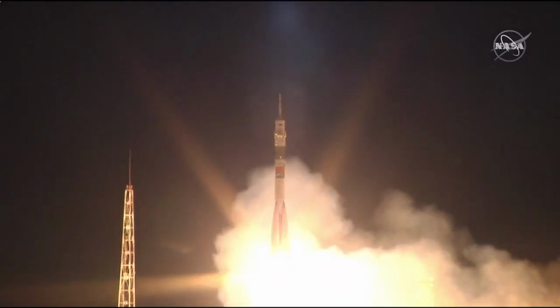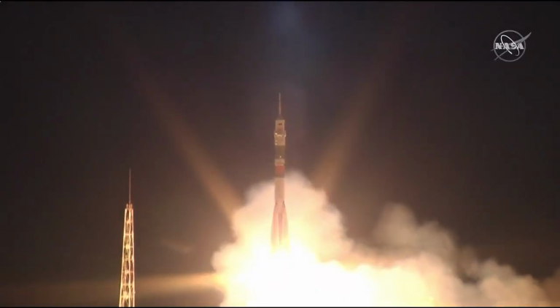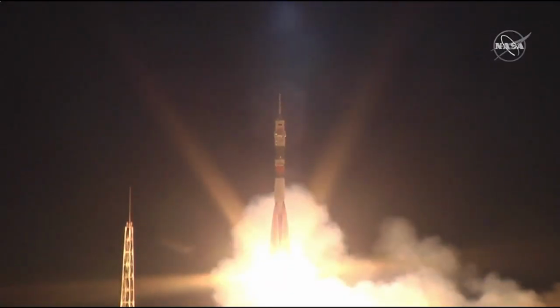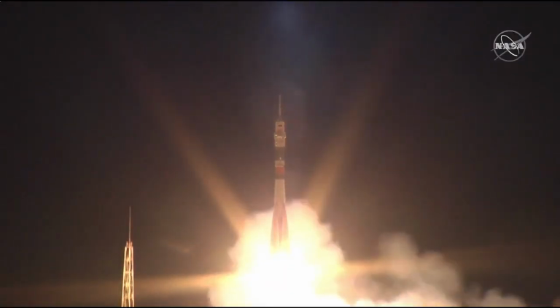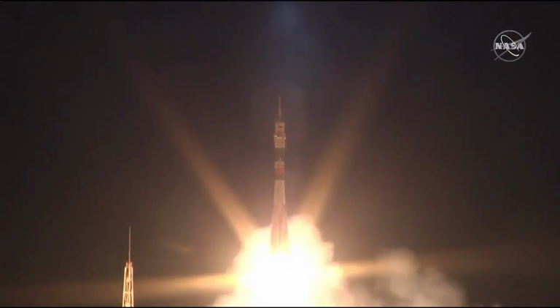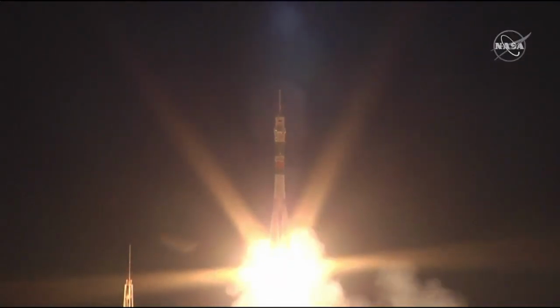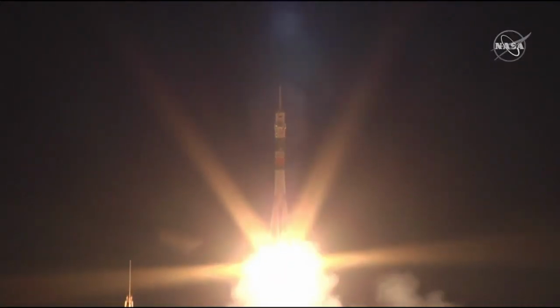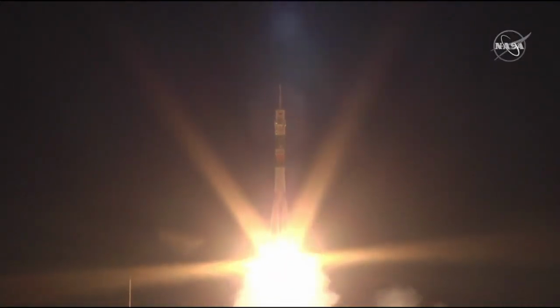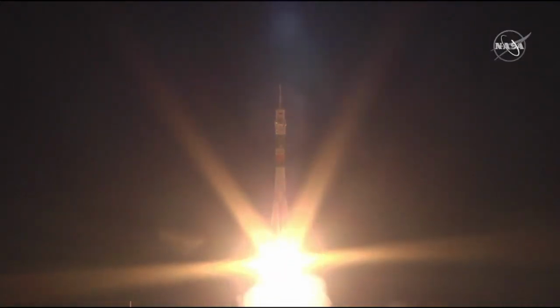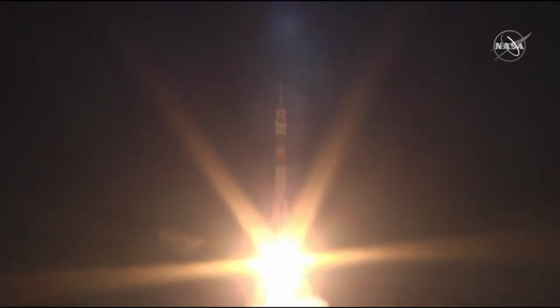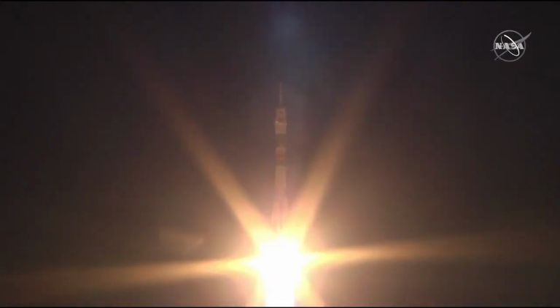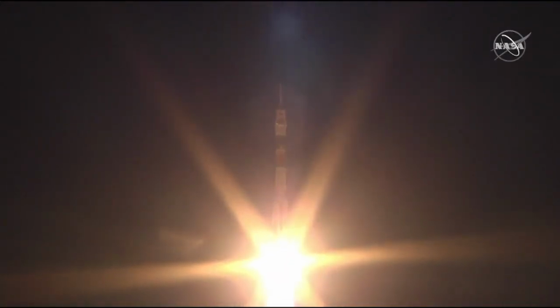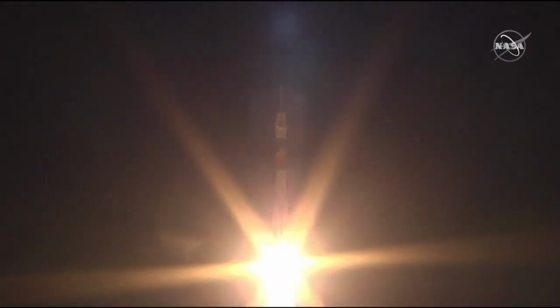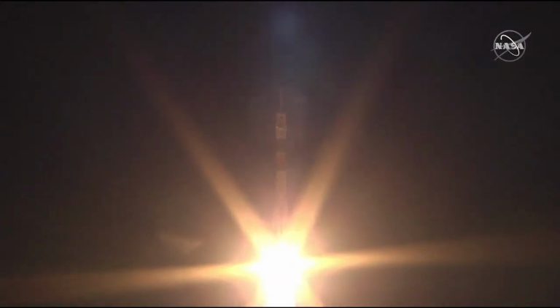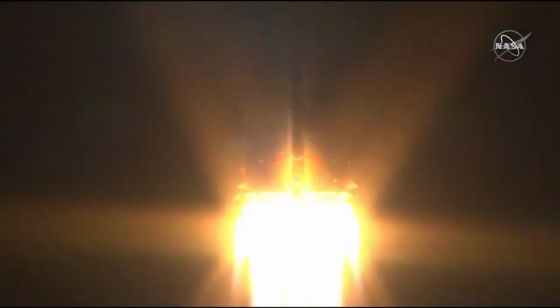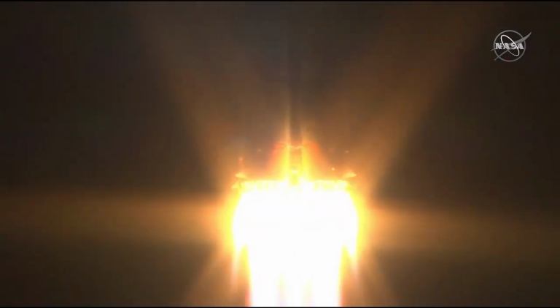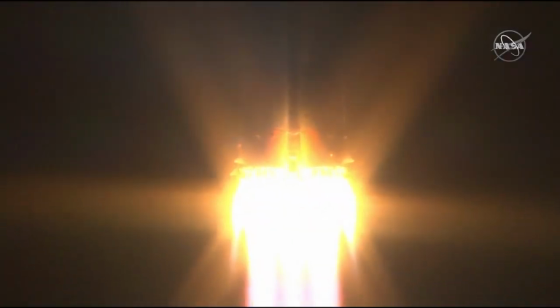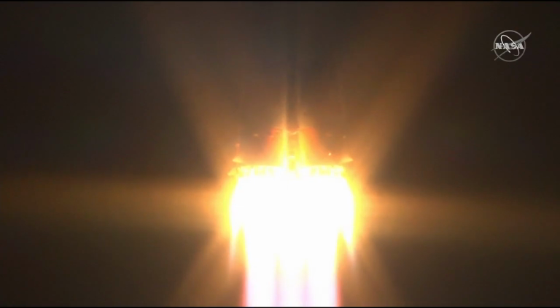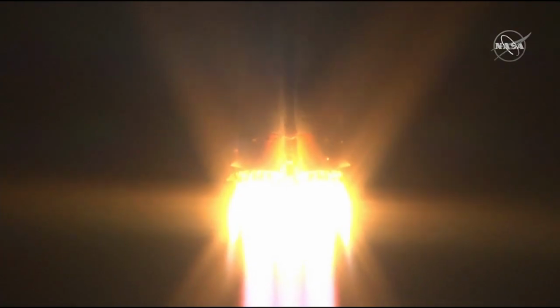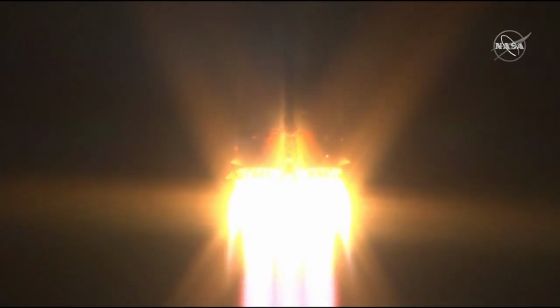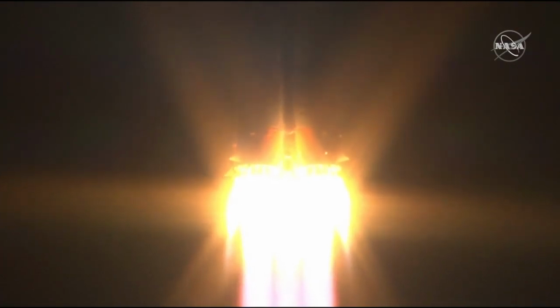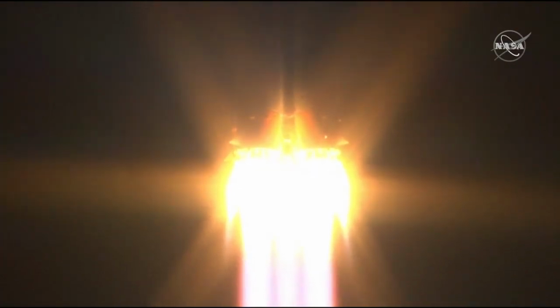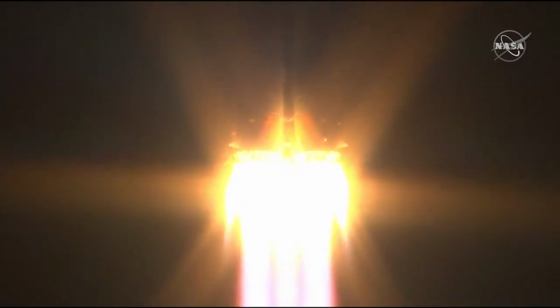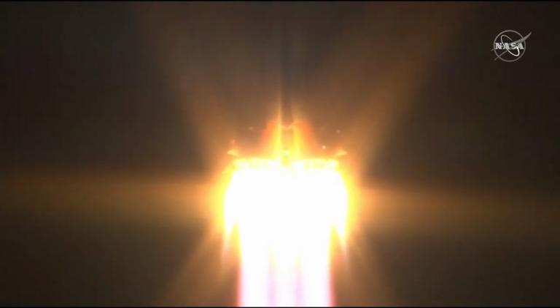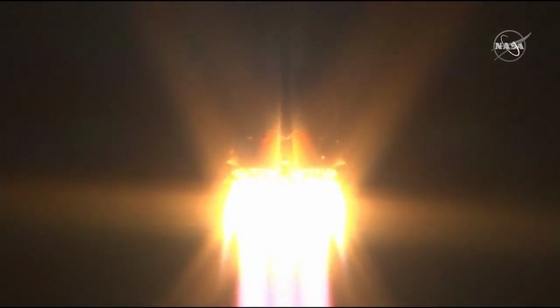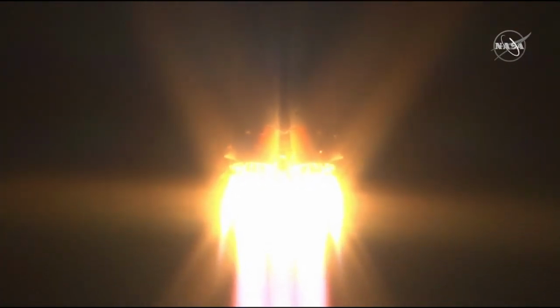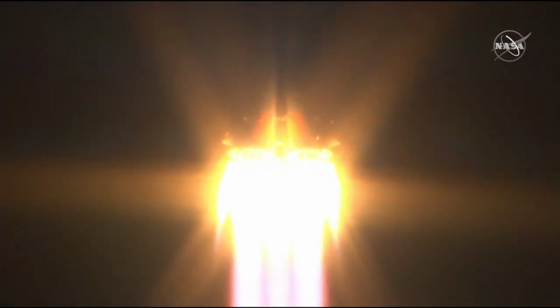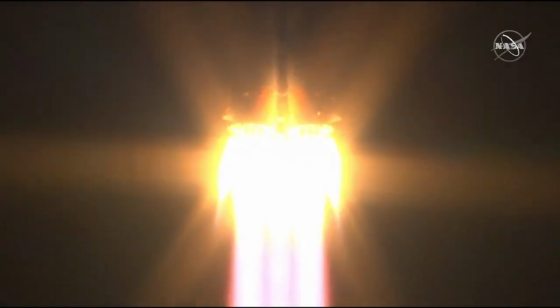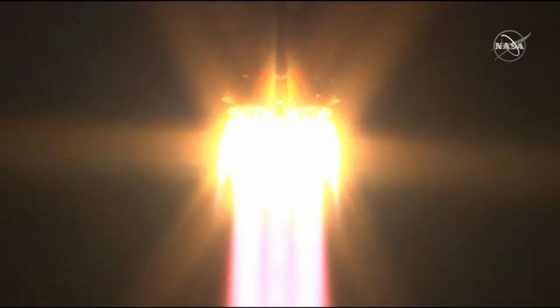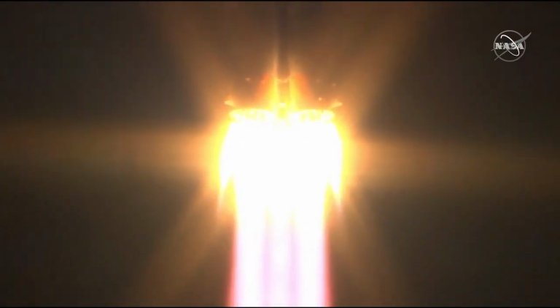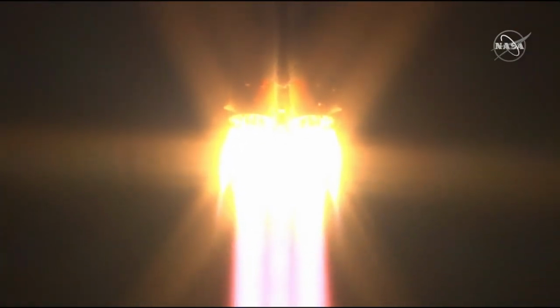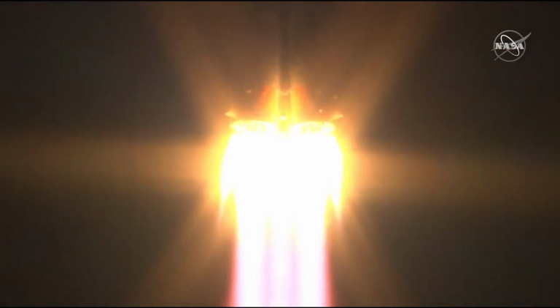Oleg Skripochka, Jessica Meir, and Ali Al-Mansouri leaping forth from Gagarin's start on their way to the International Space Station.